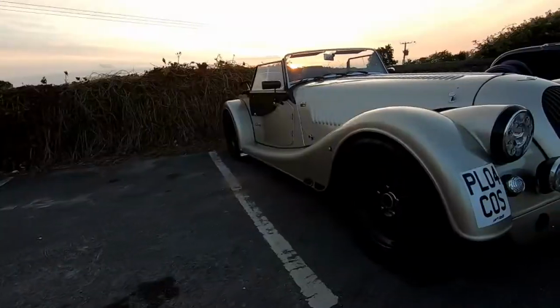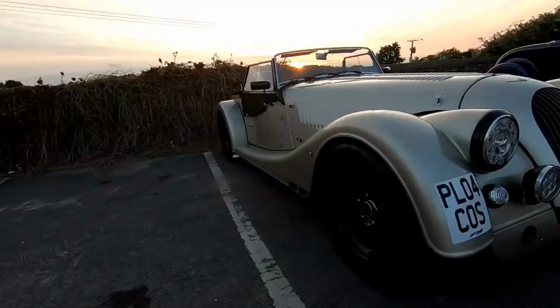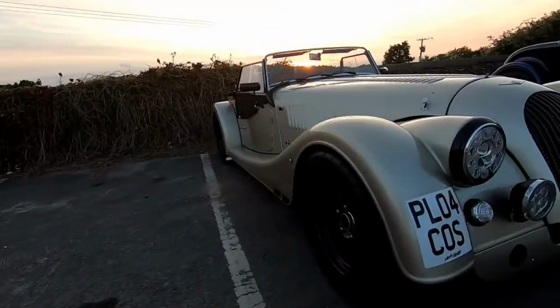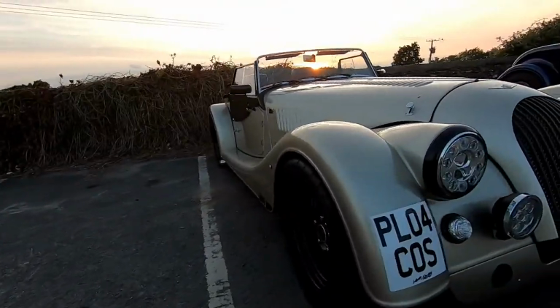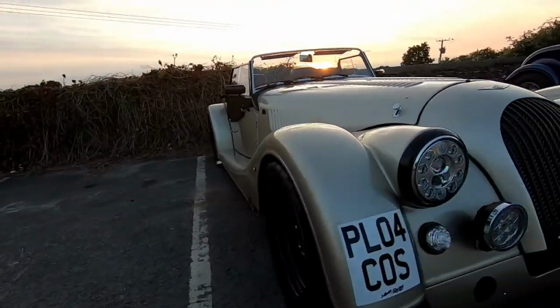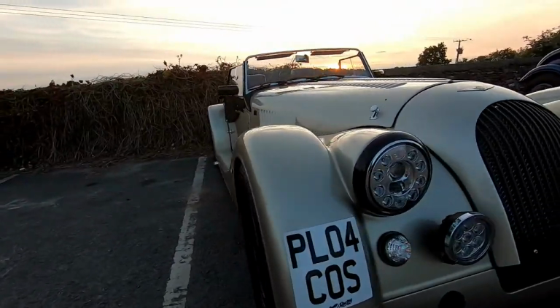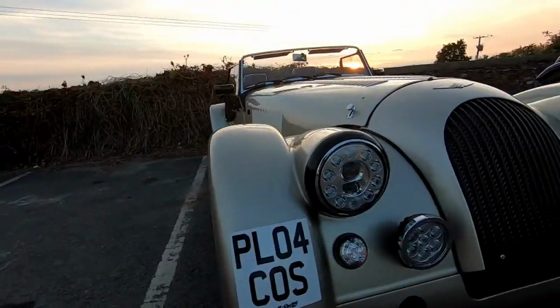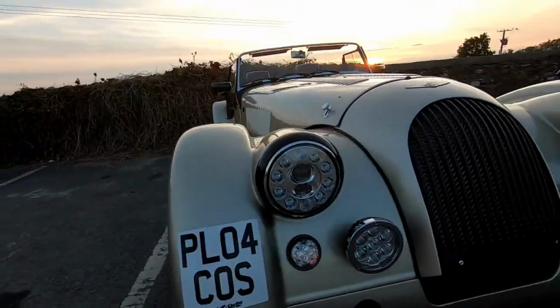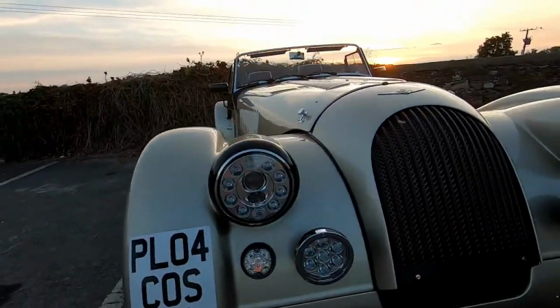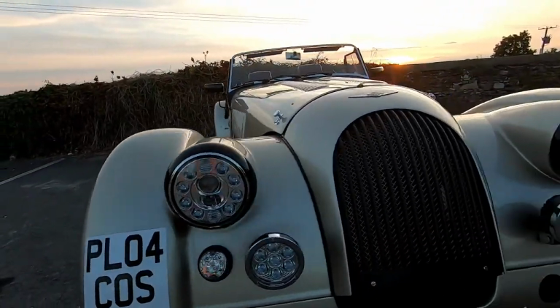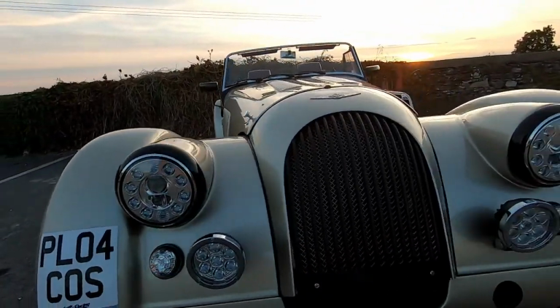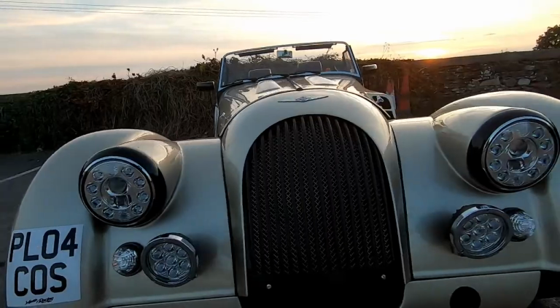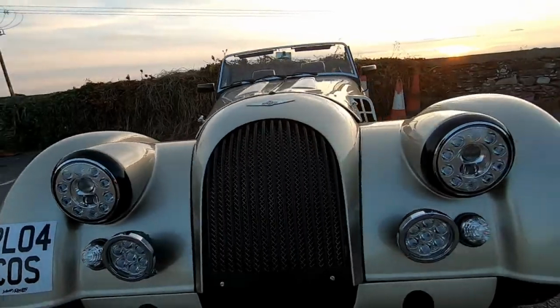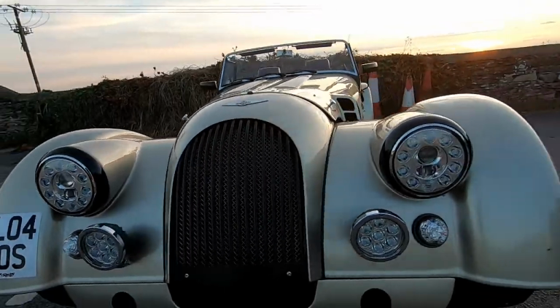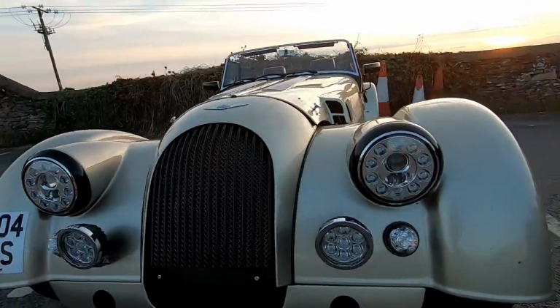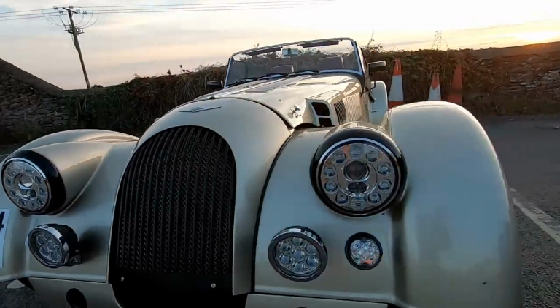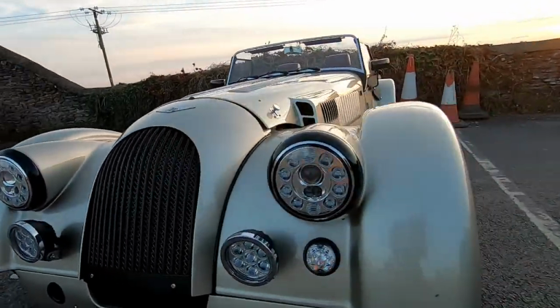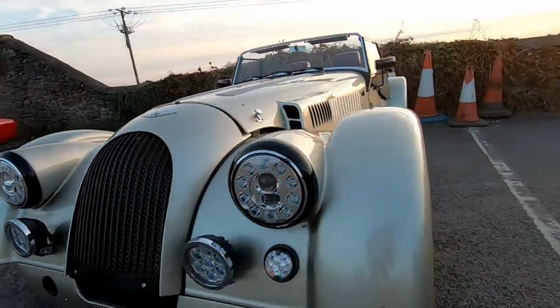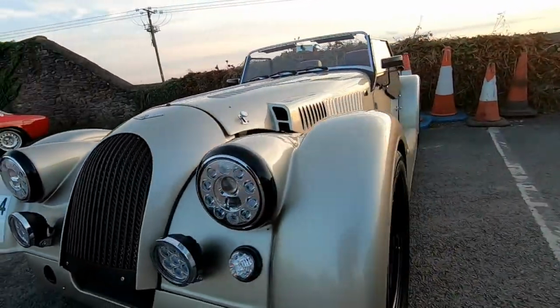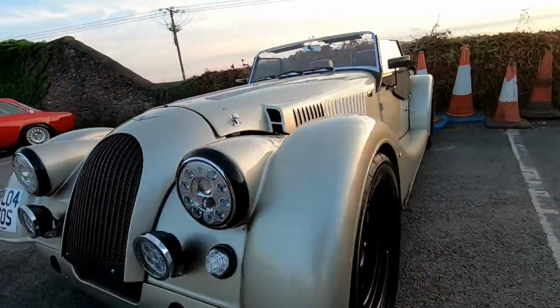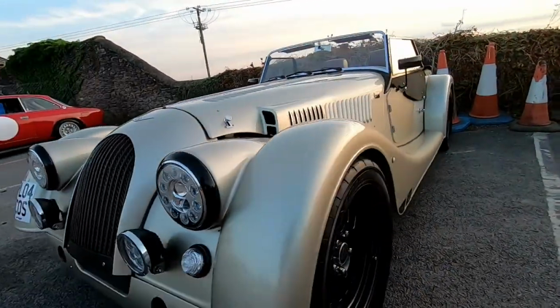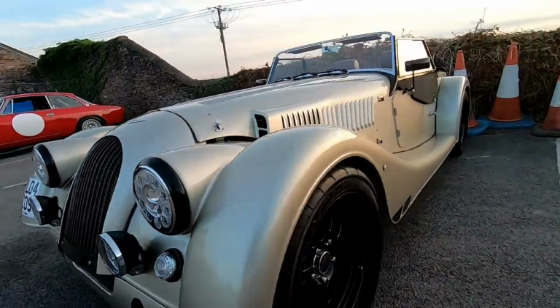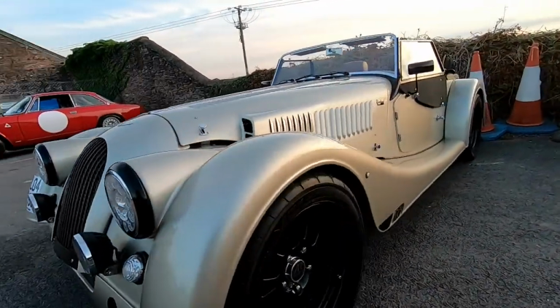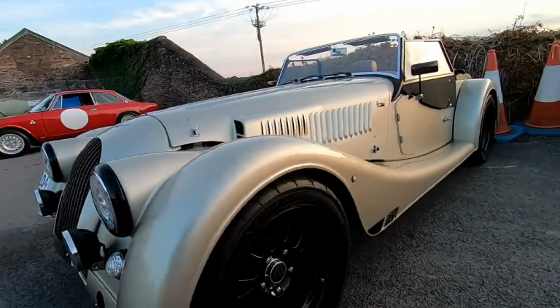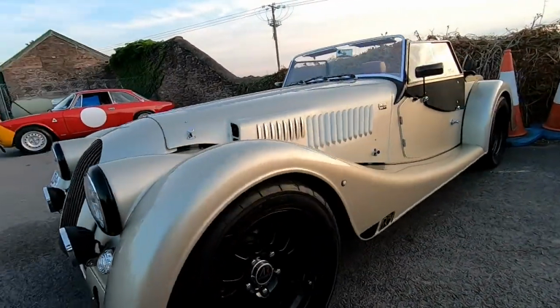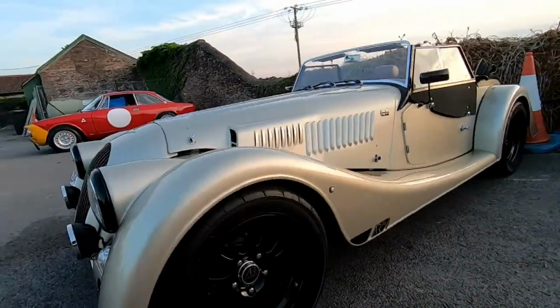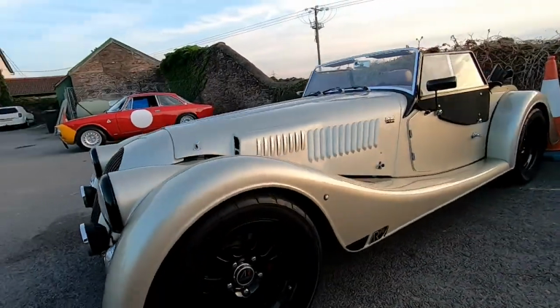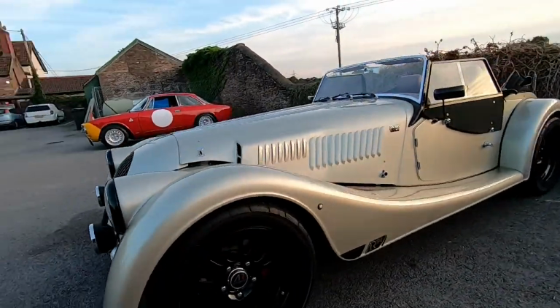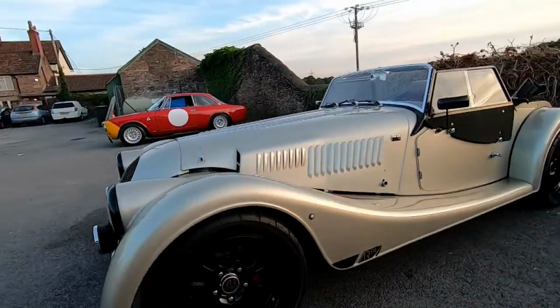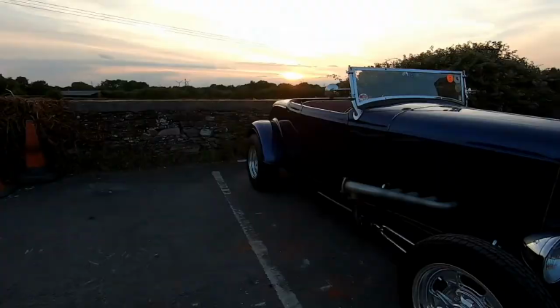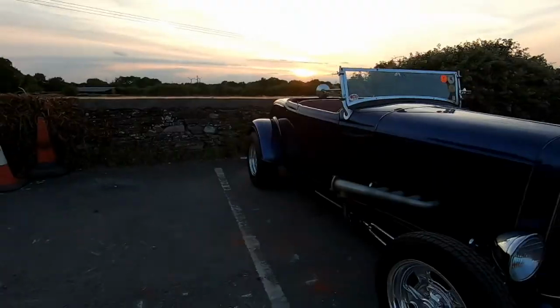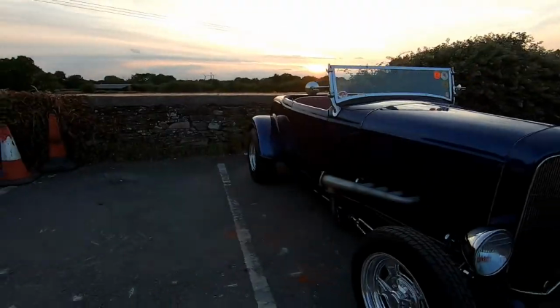As you can see, we were joined by some beautiful machinery, including this Morgan which really caught my eye. Beautiful paintwork on it.